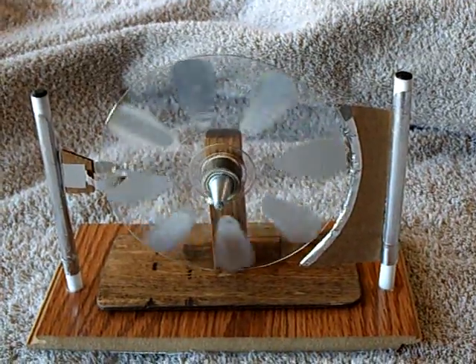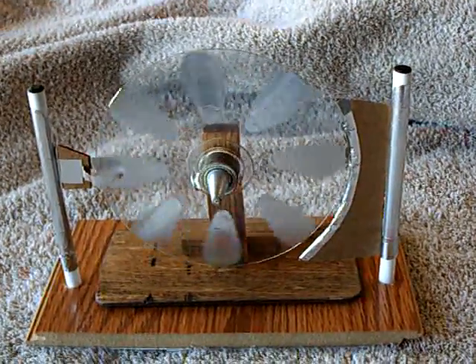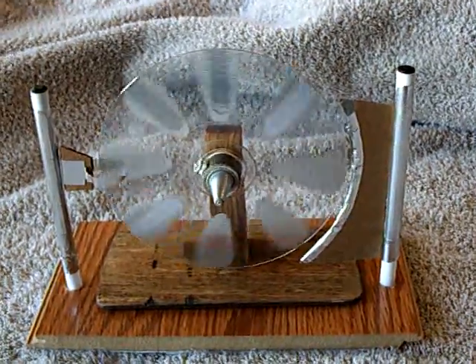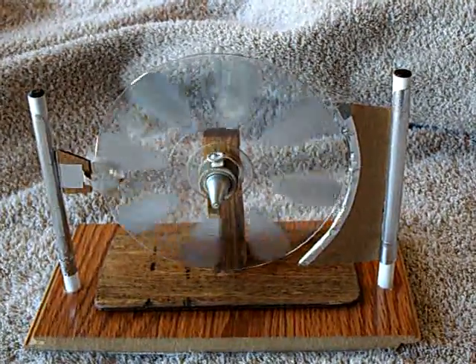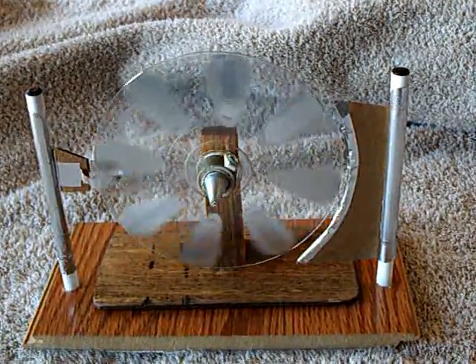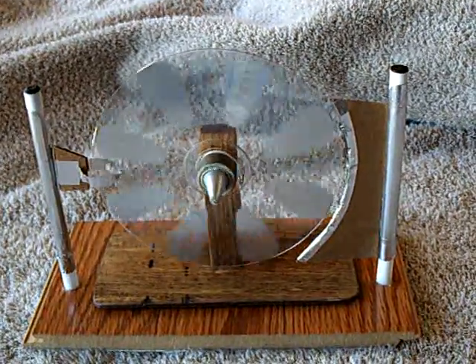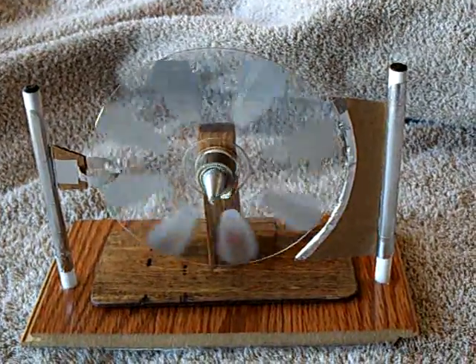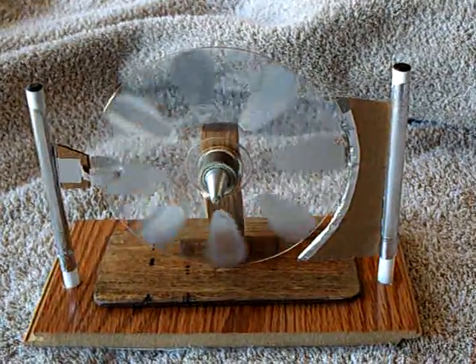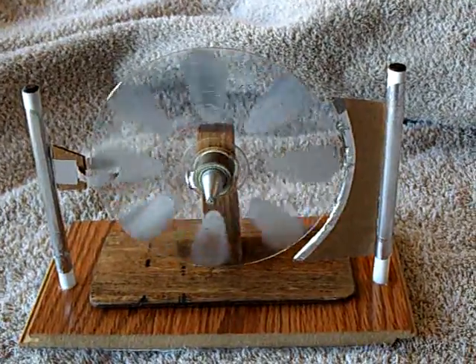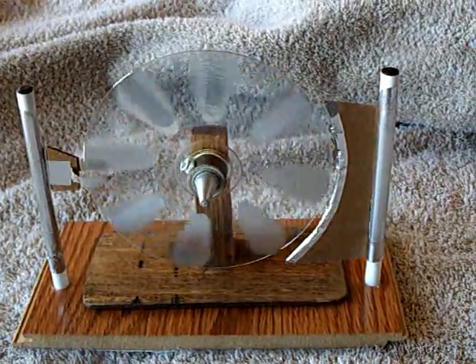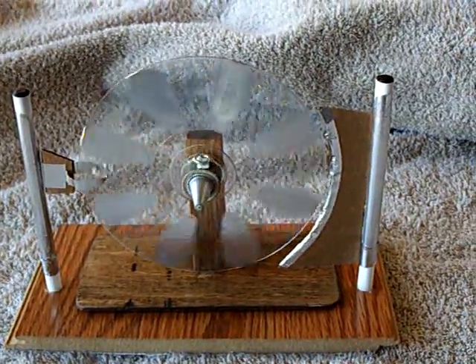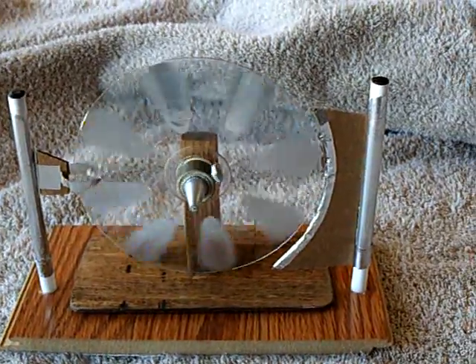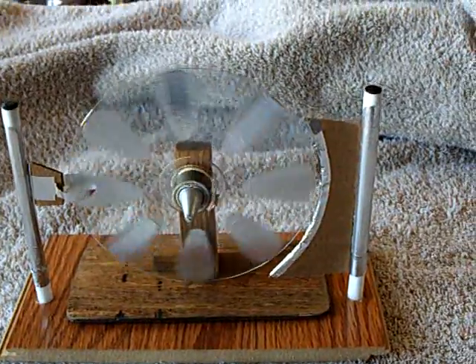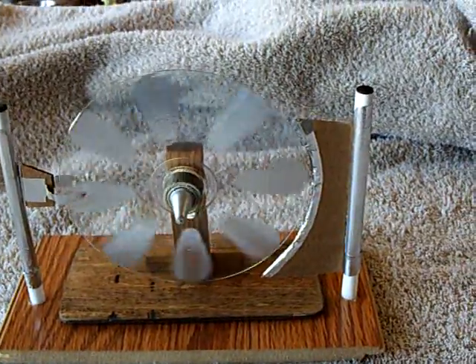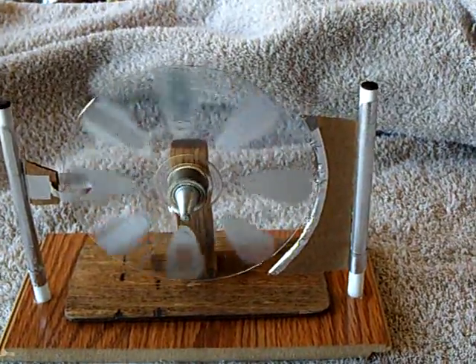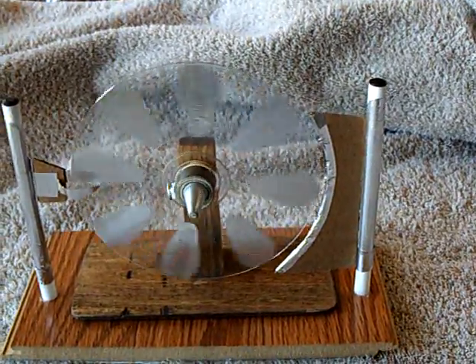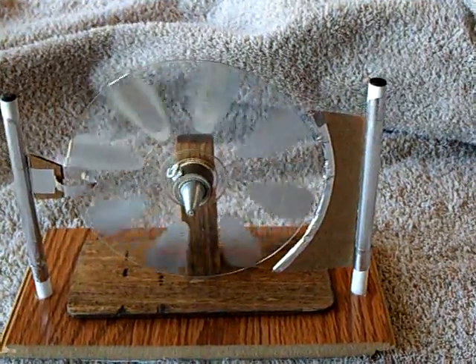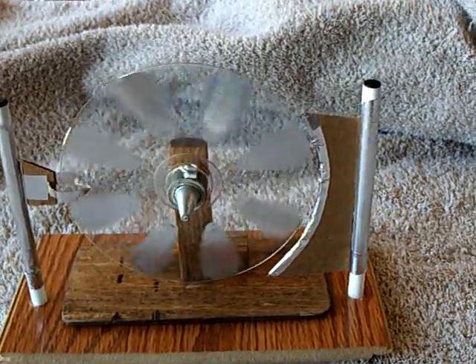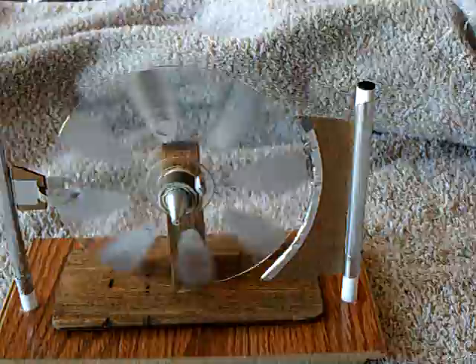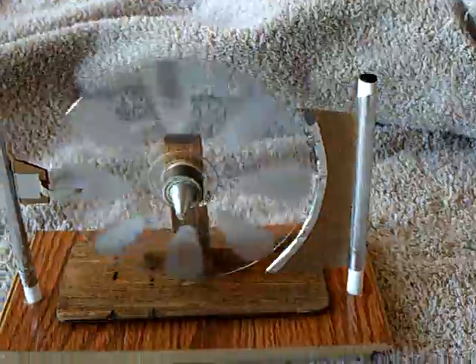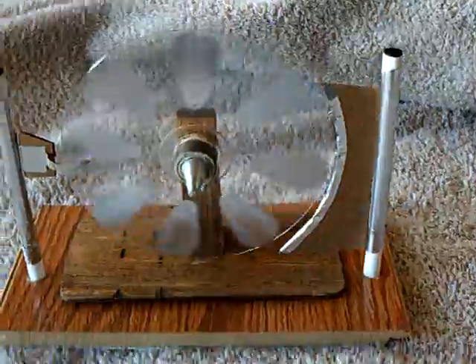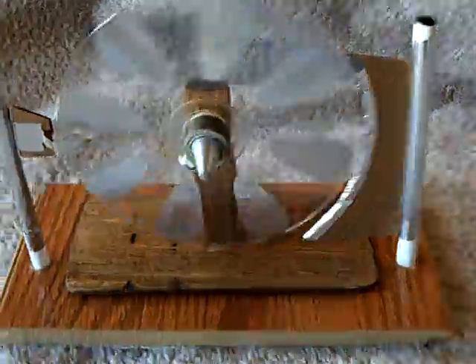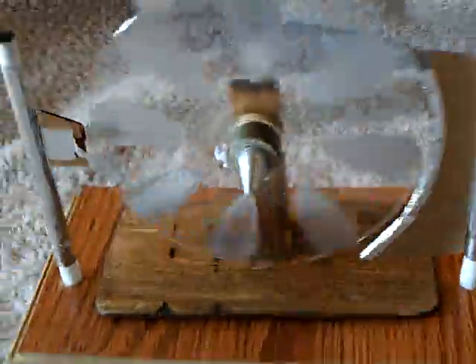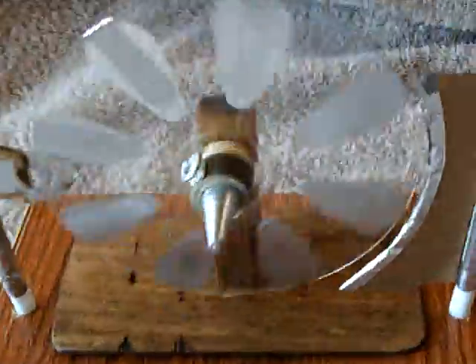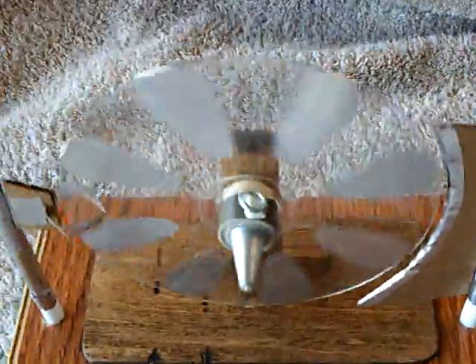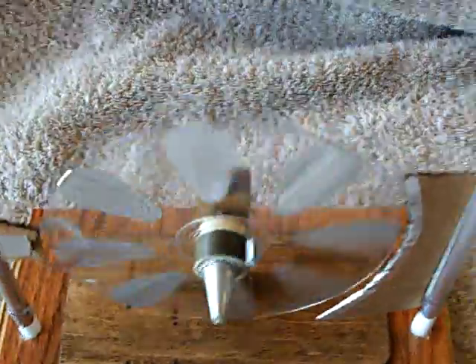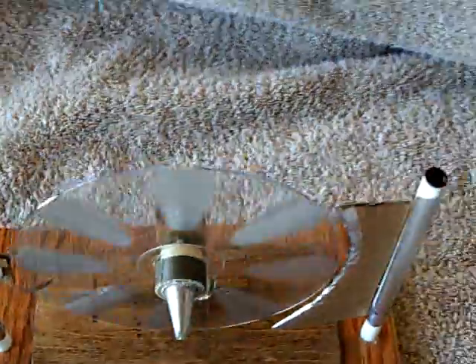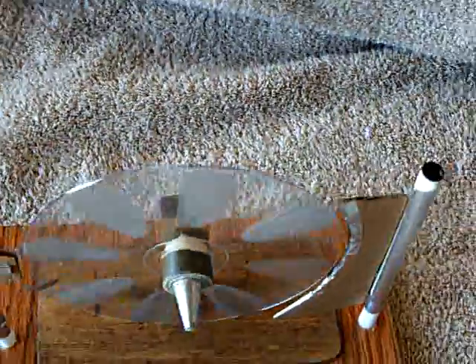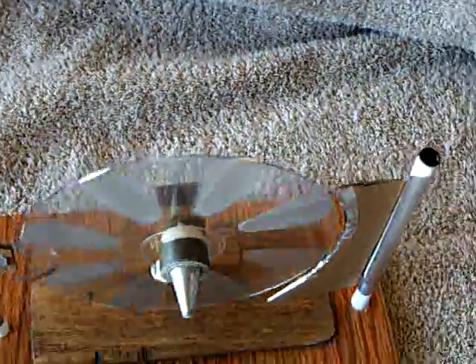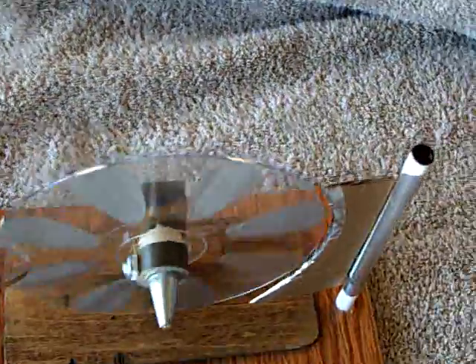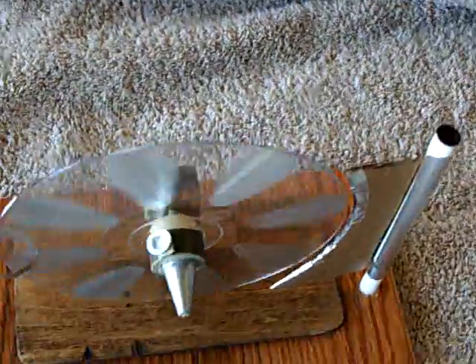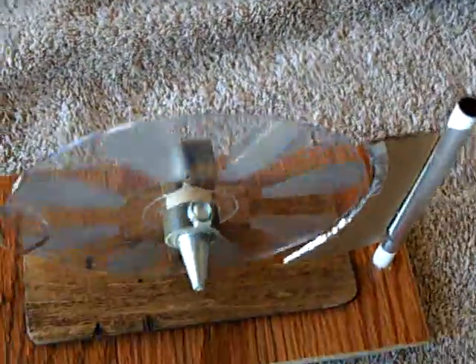Ok, there it is running. Pretty neat actually.